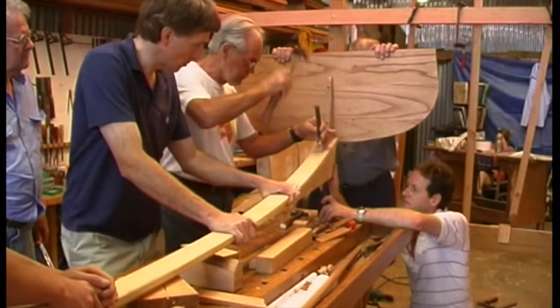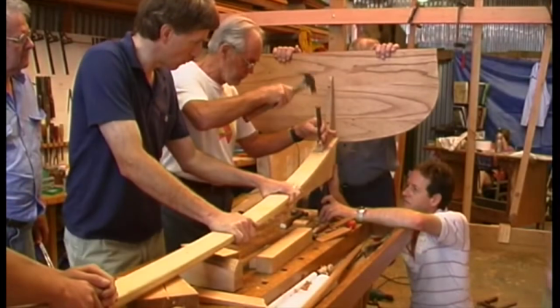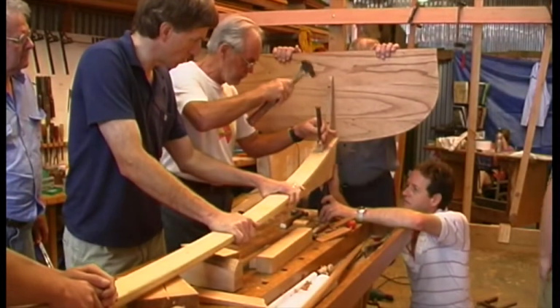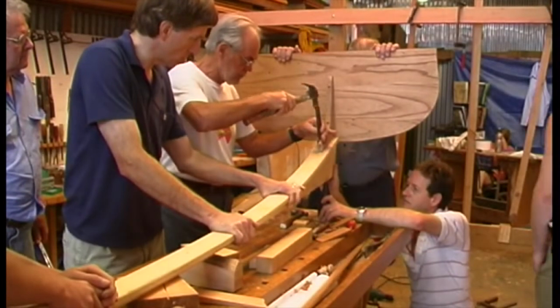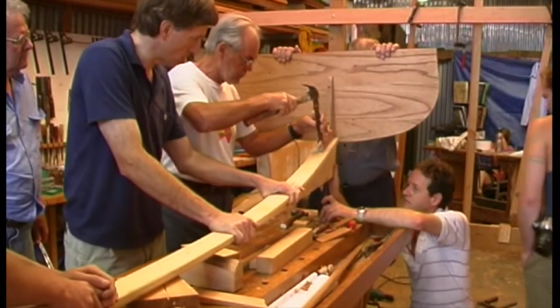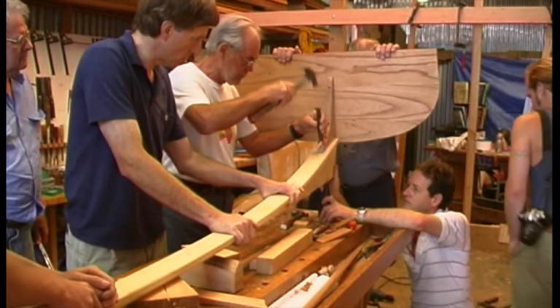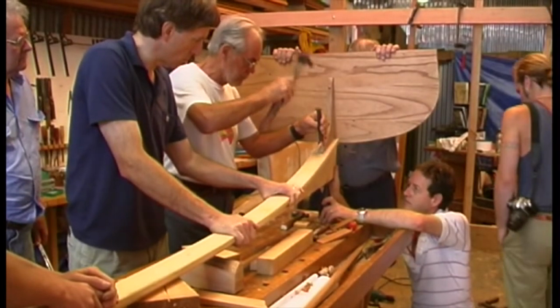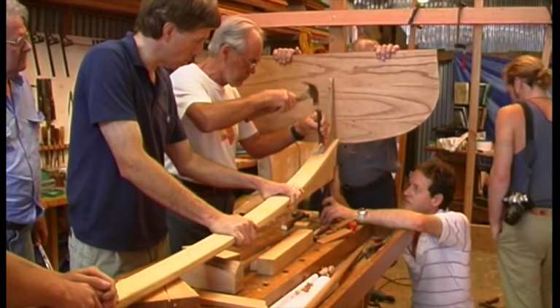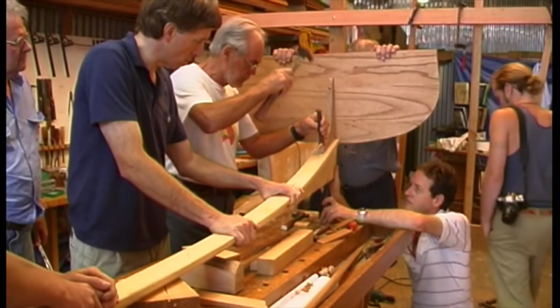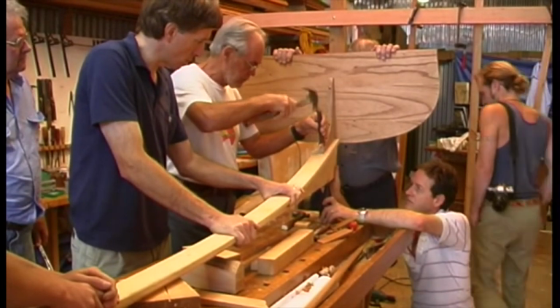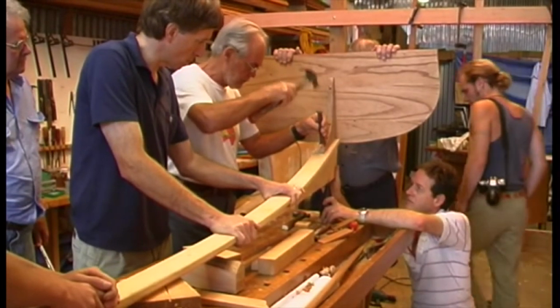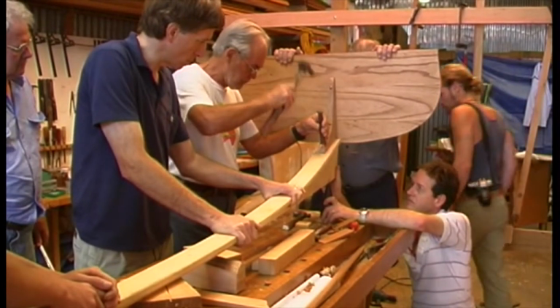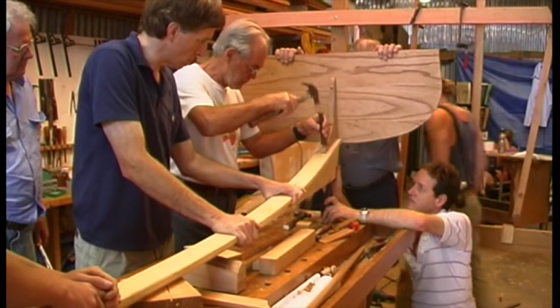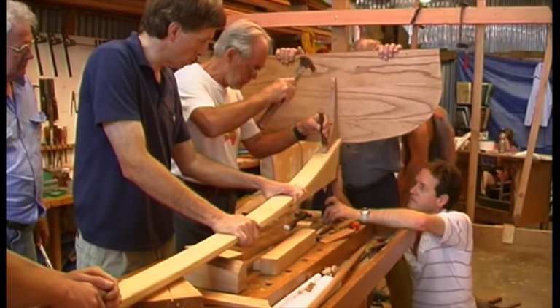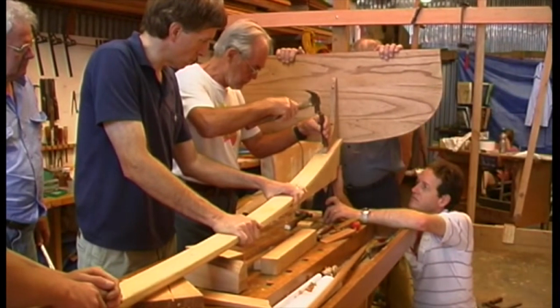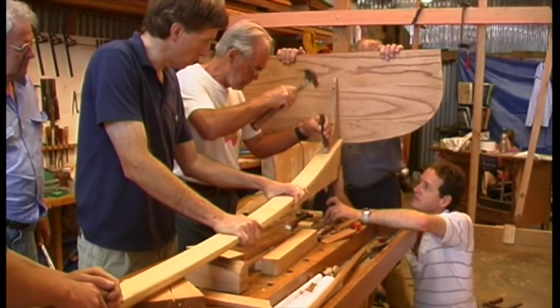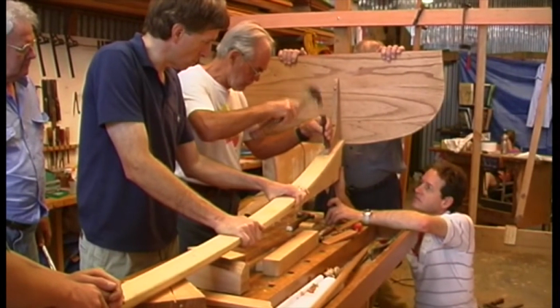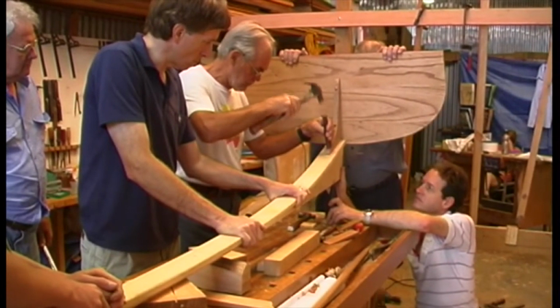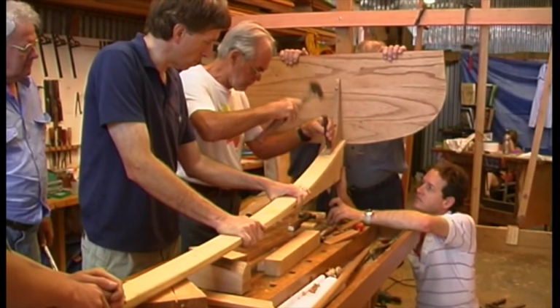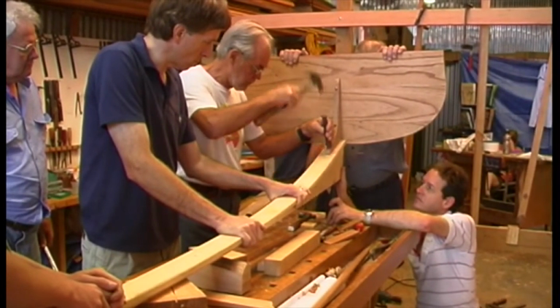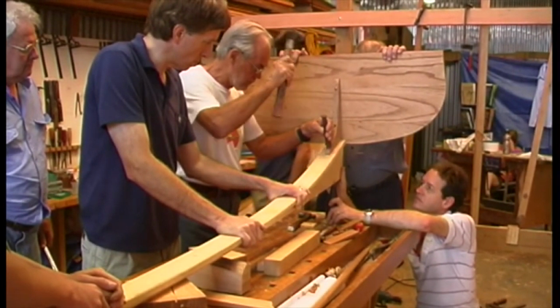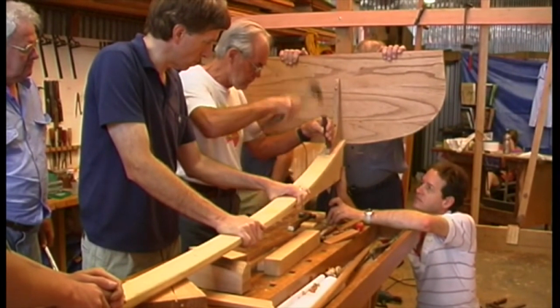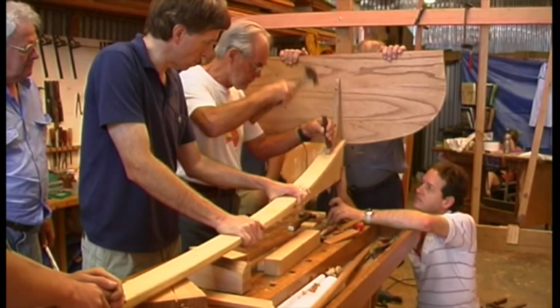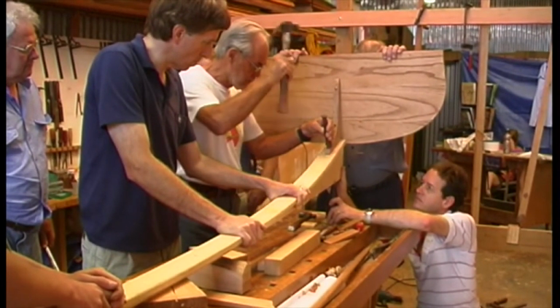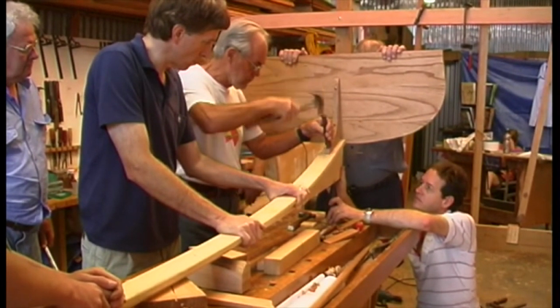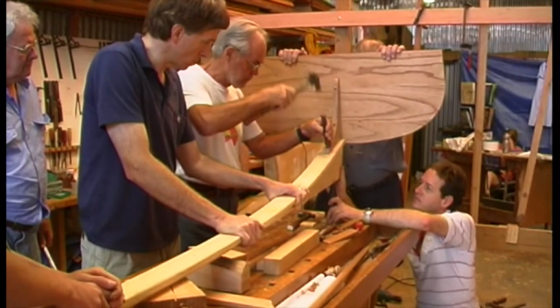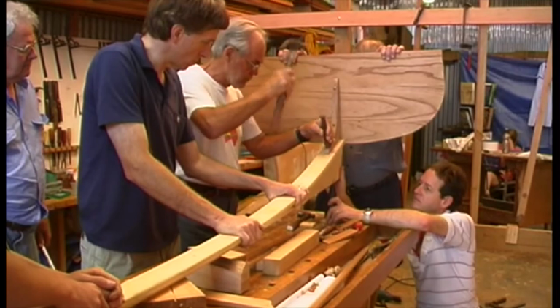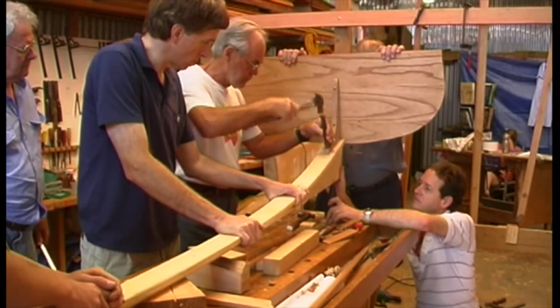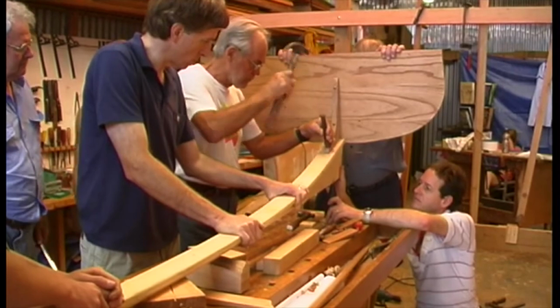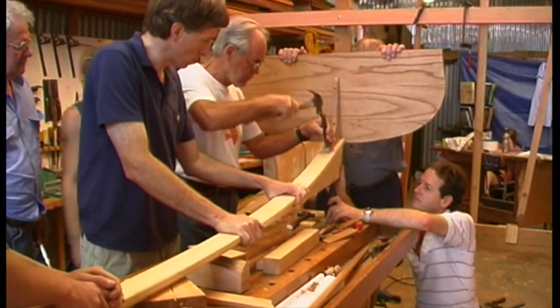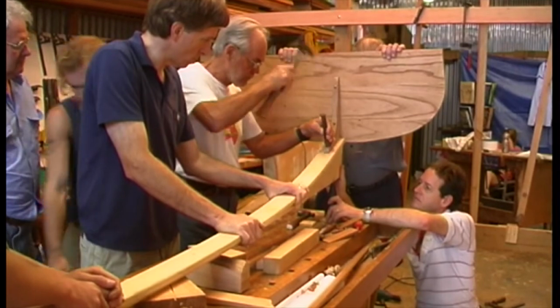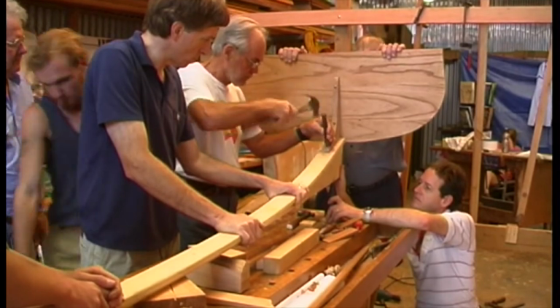In part two of this story — episode four — we'll decide how we're going to set up our two dinghies.